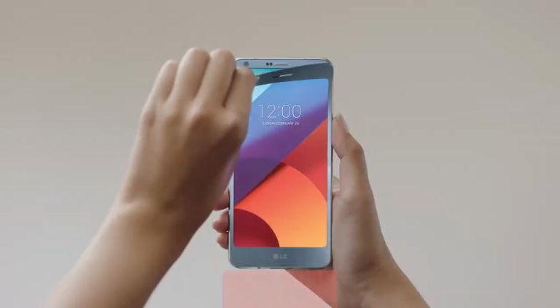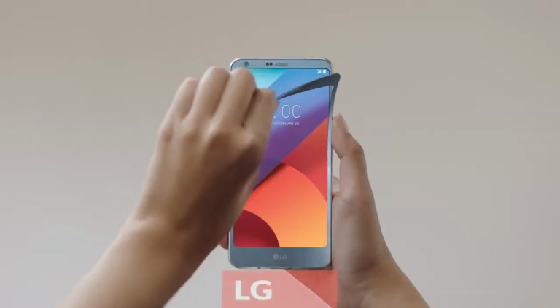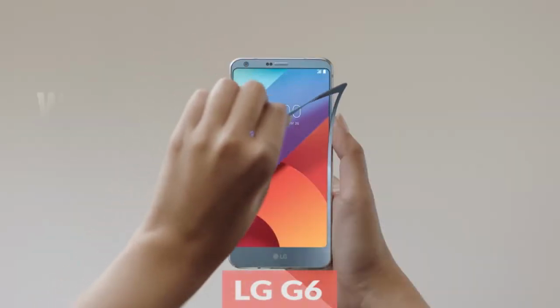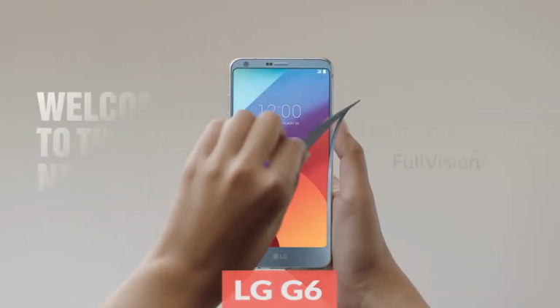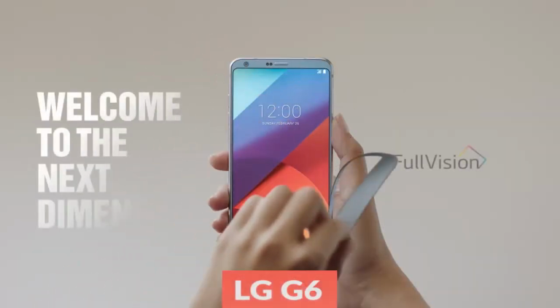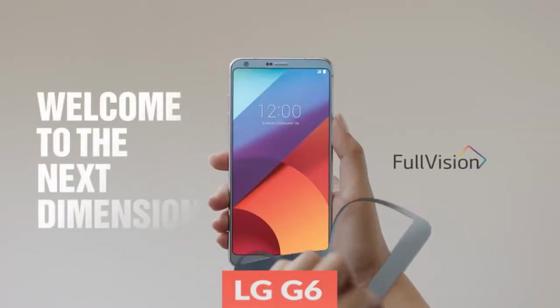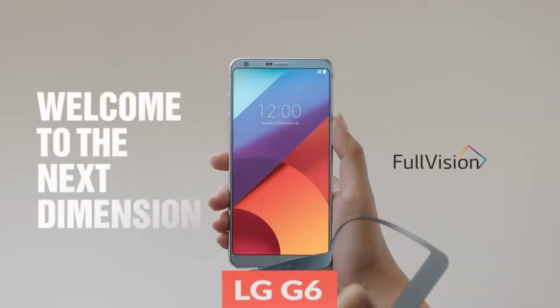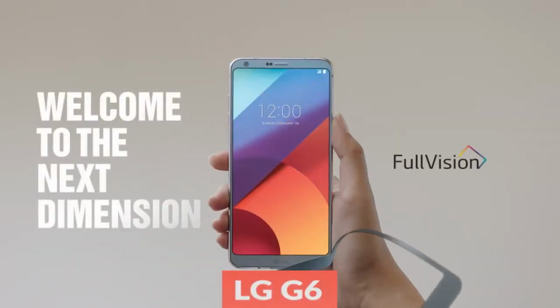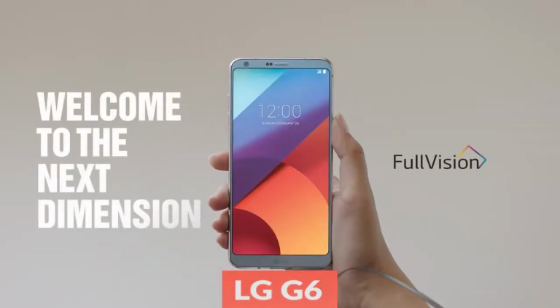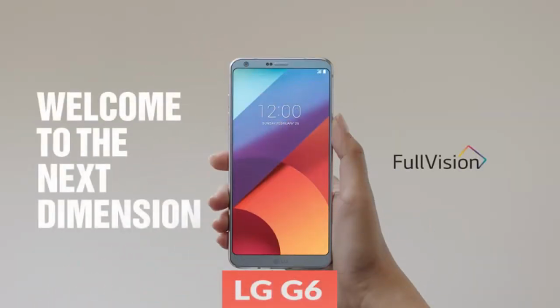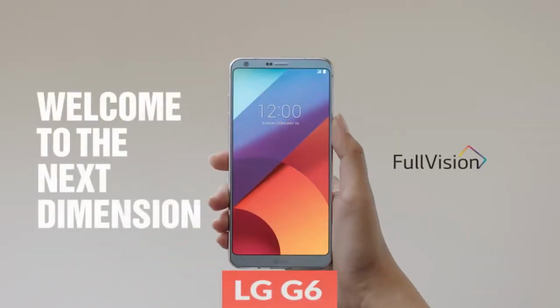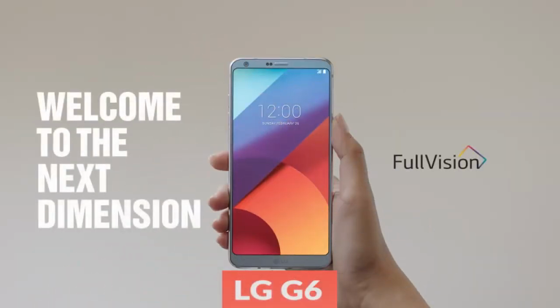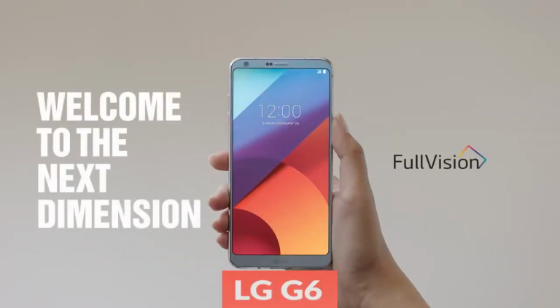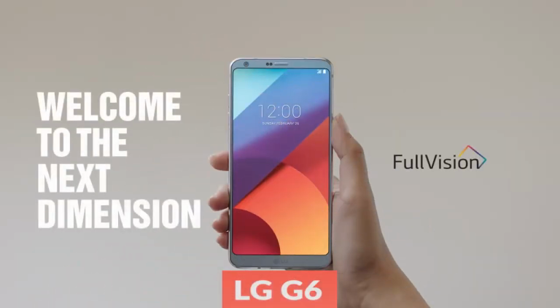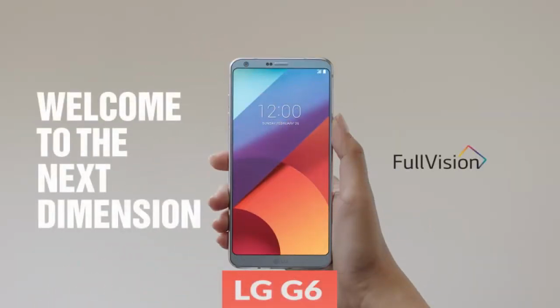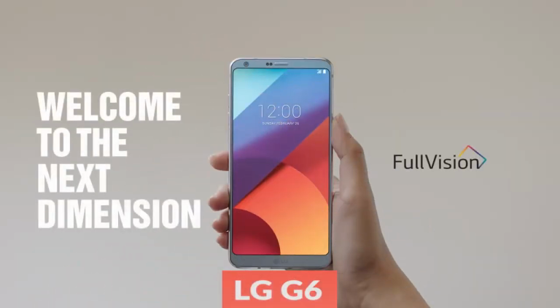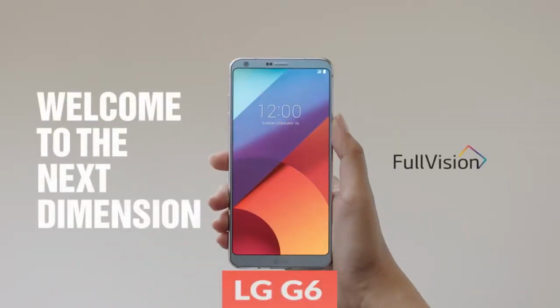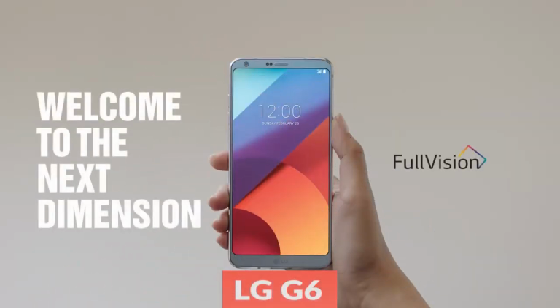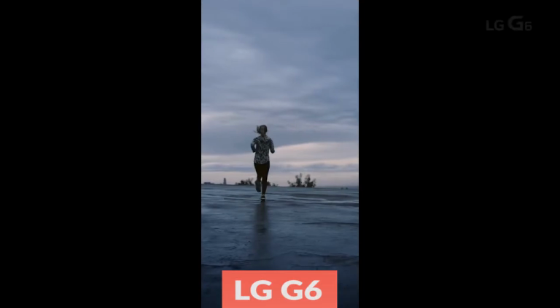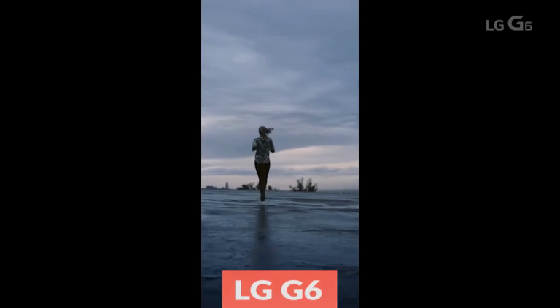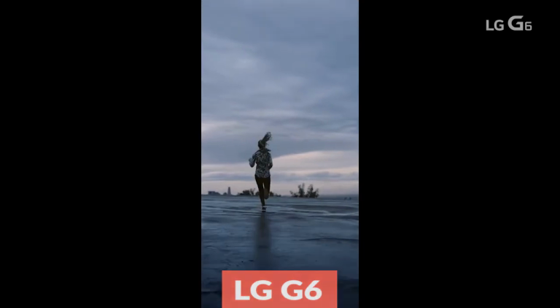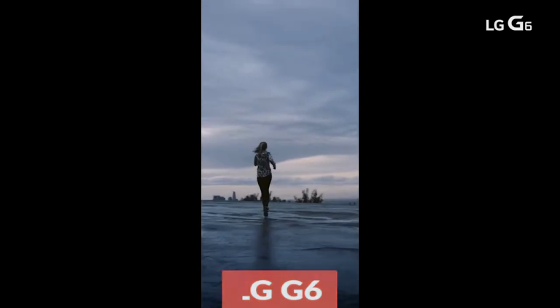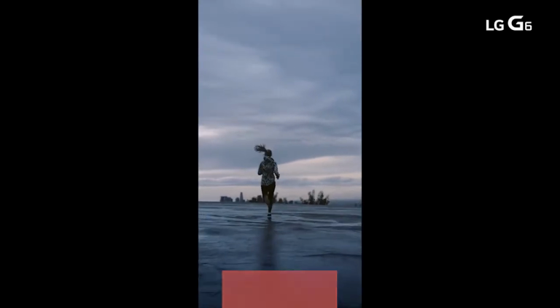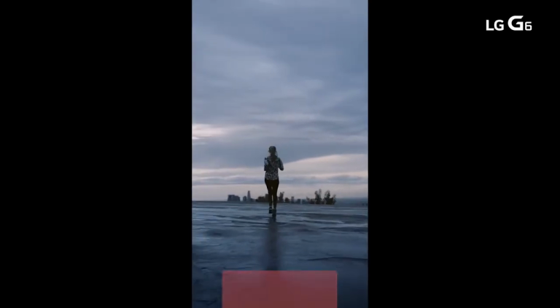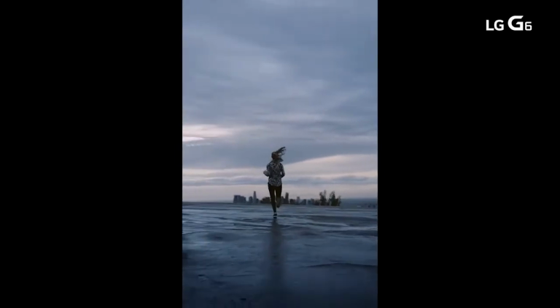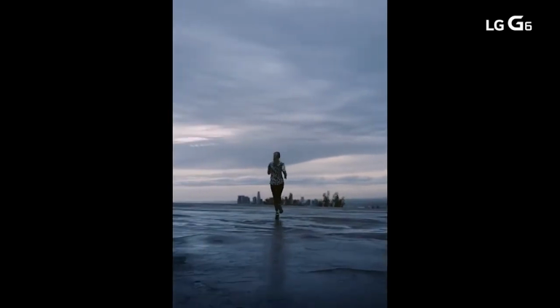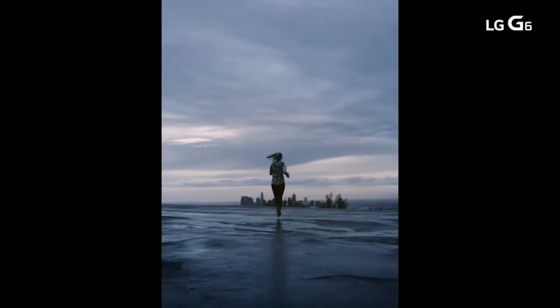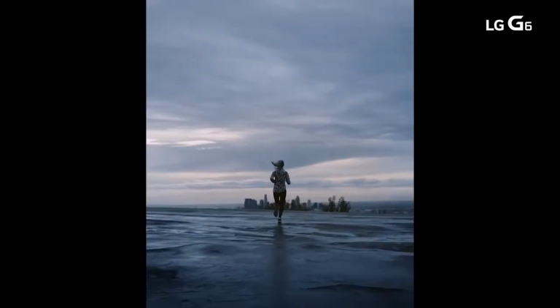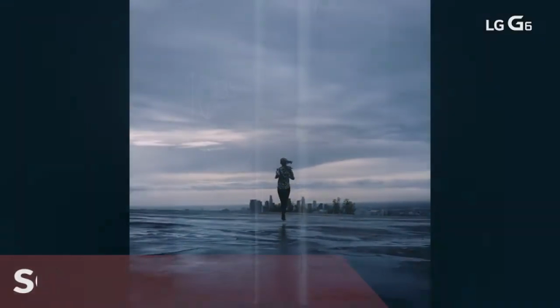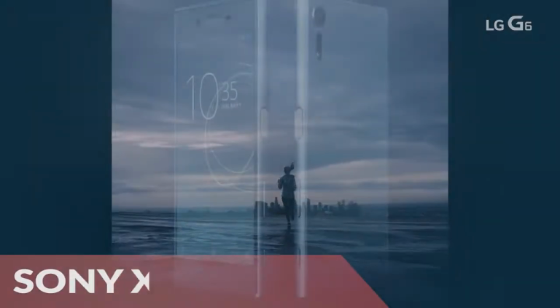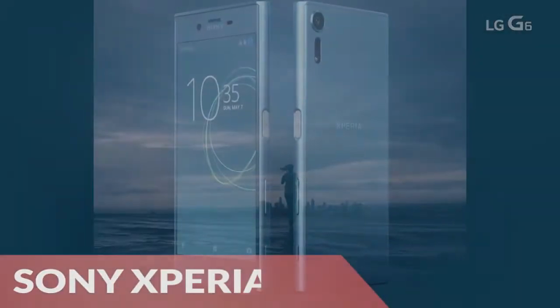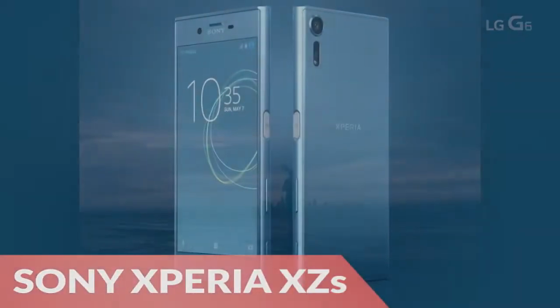First, the LG G6 has a unique 18 by 9 aspect ratio for a better media consumption experience.